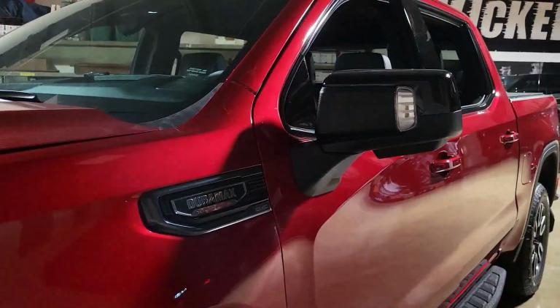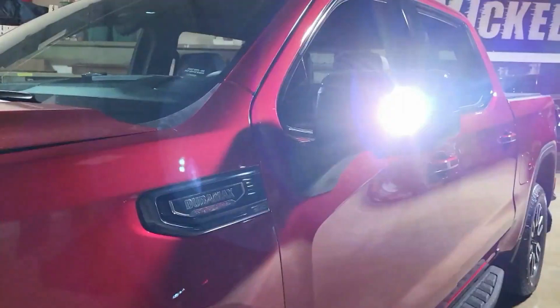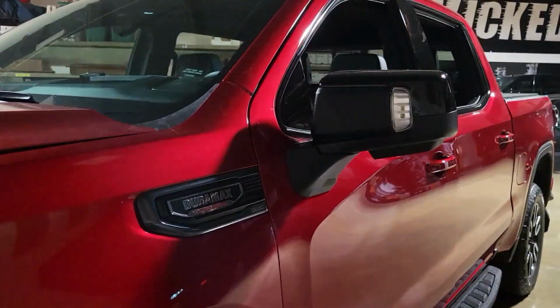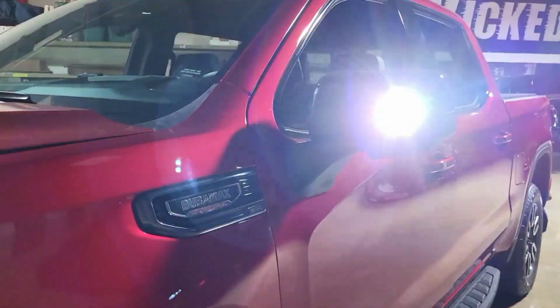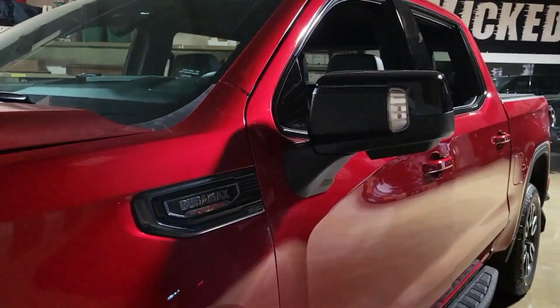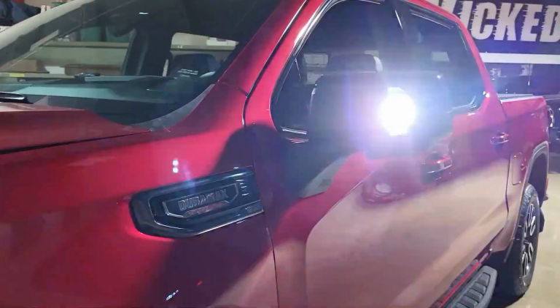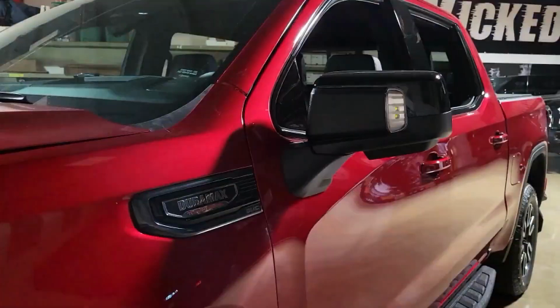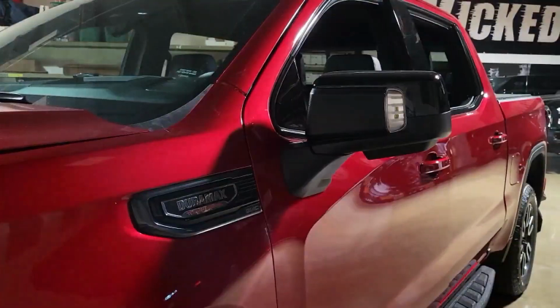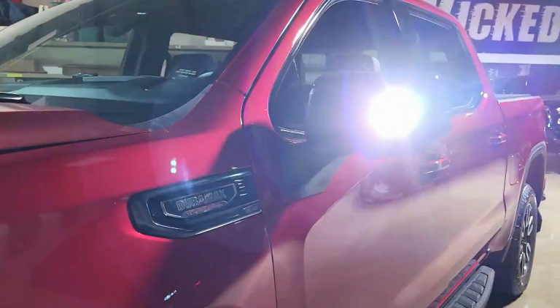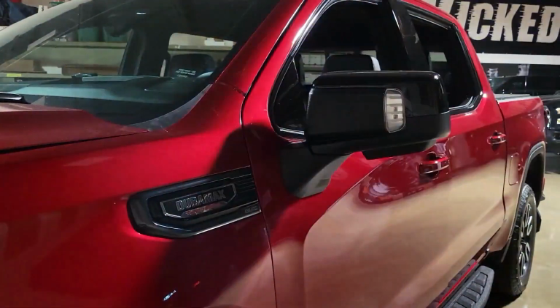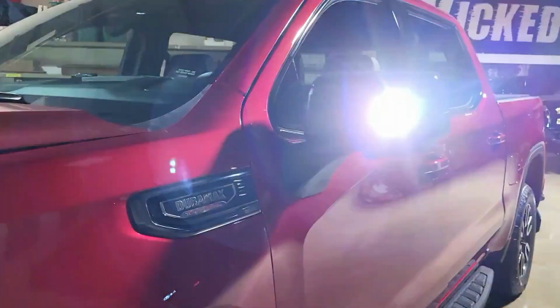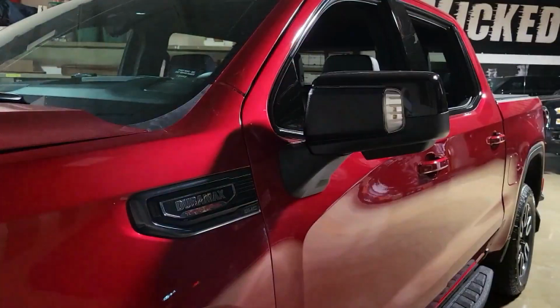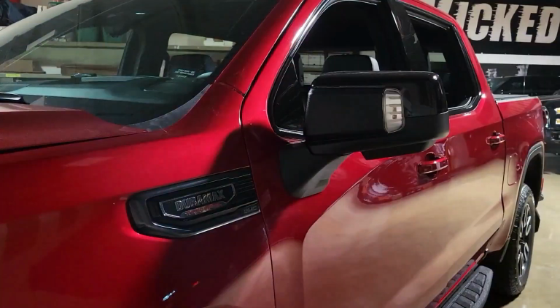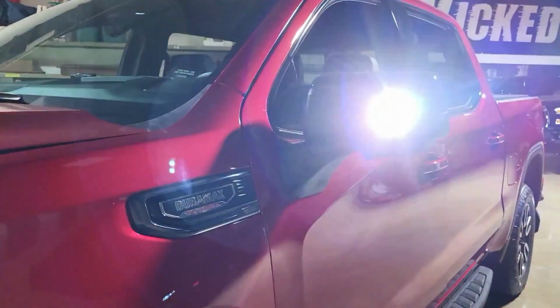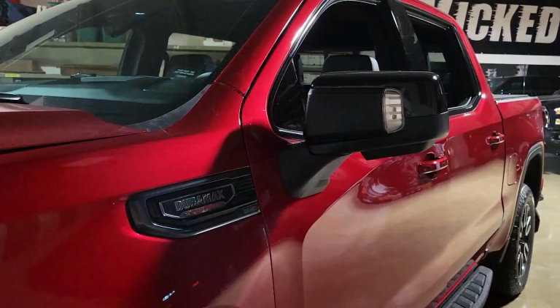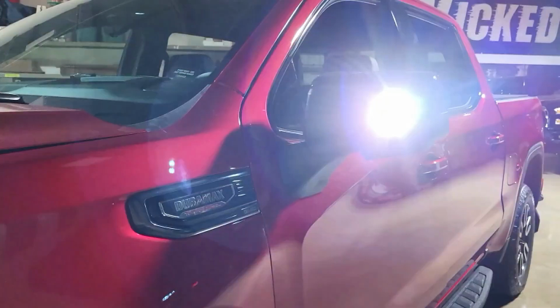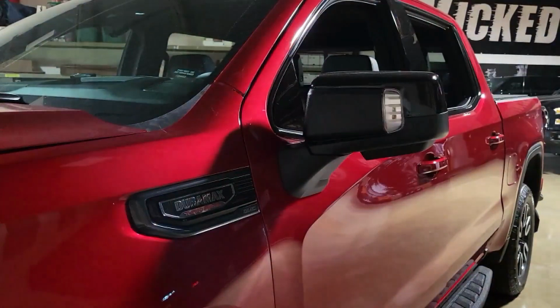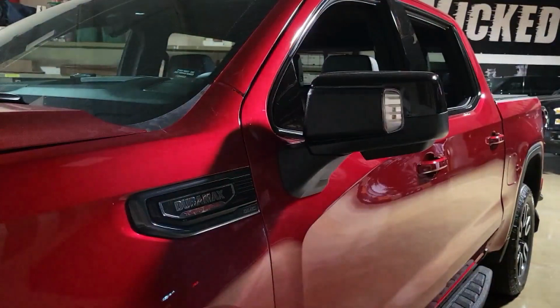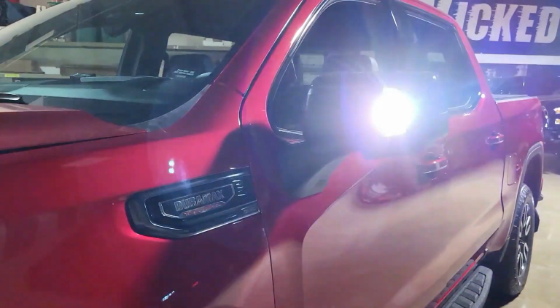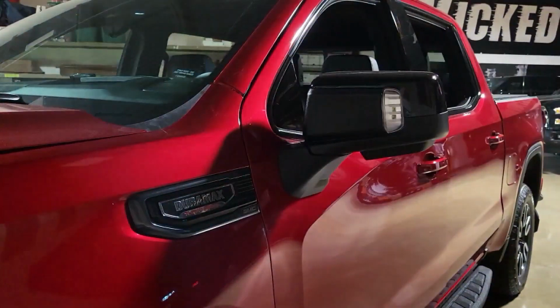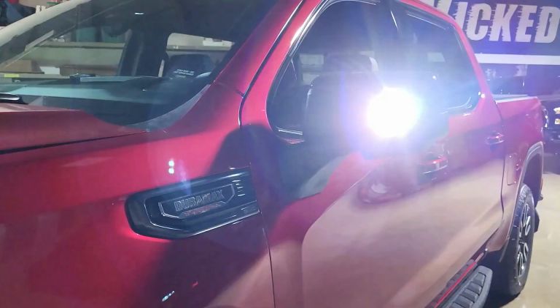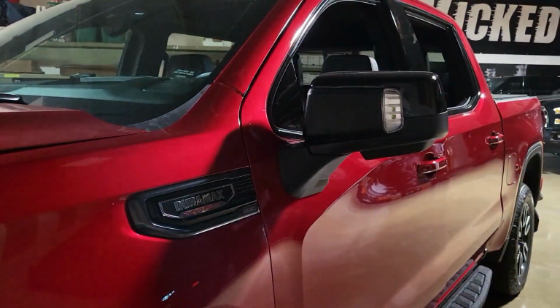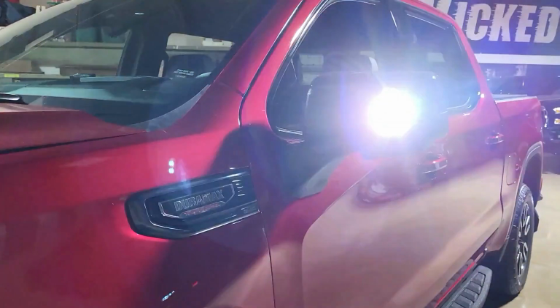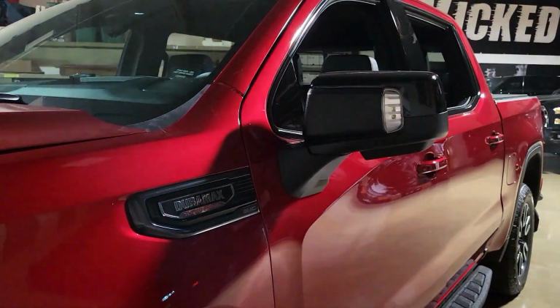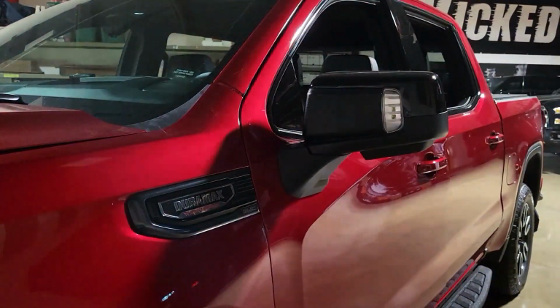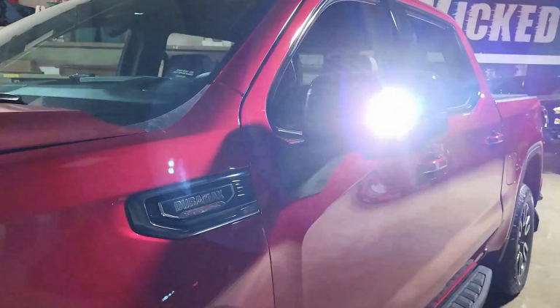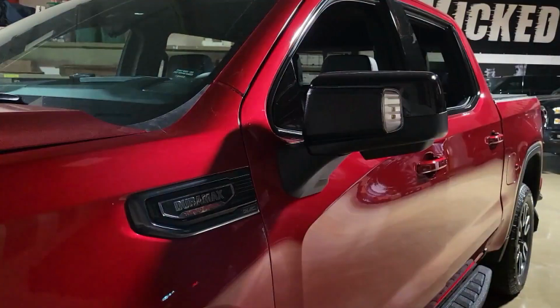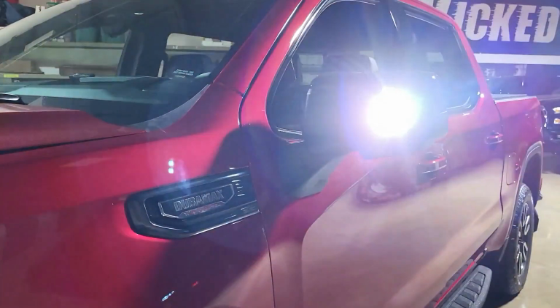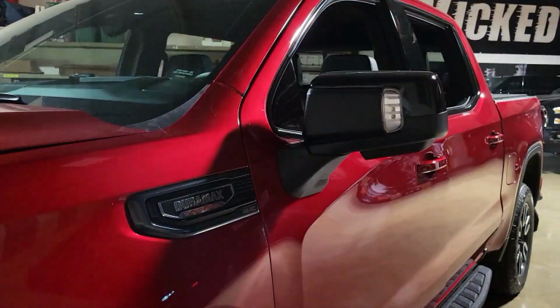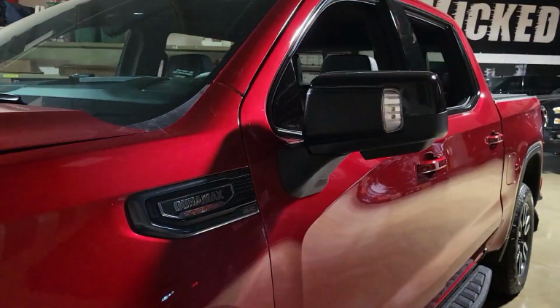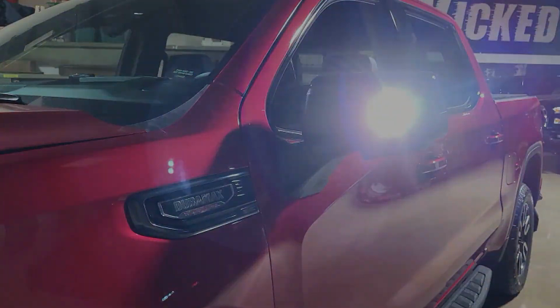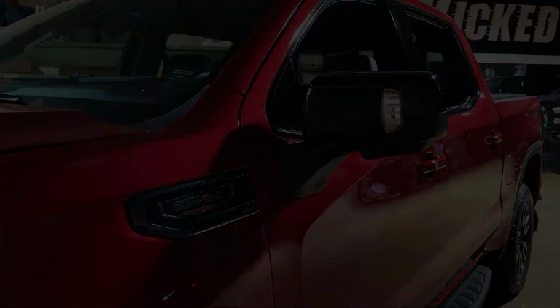And here's just a little close-up of what I mean when I say the white forward-facing mirror light.